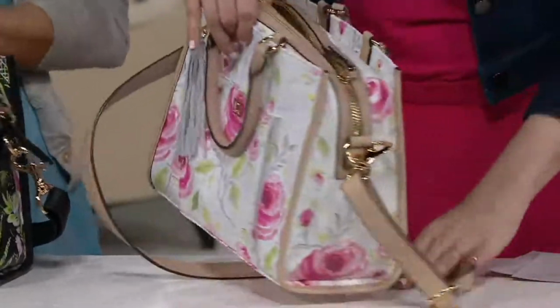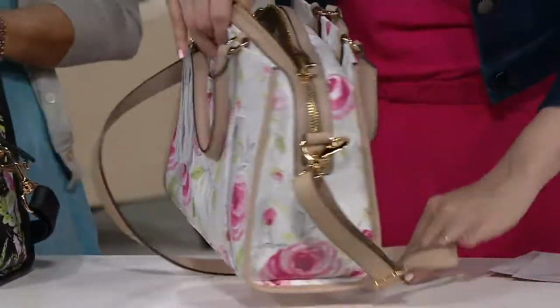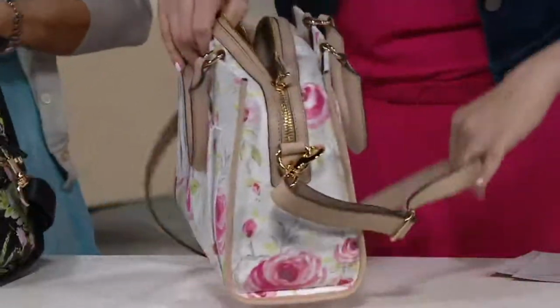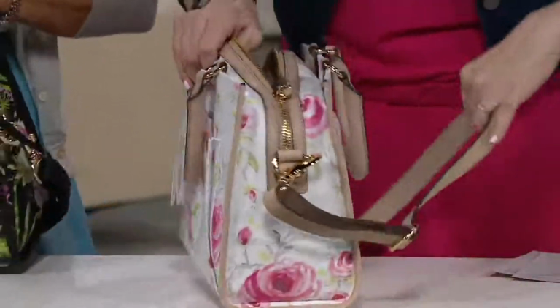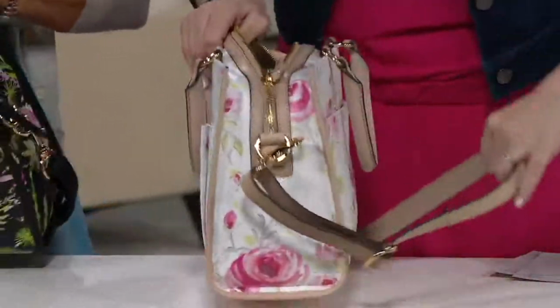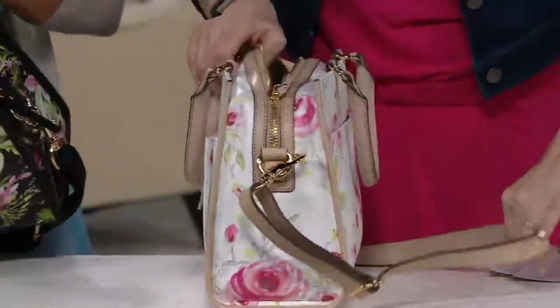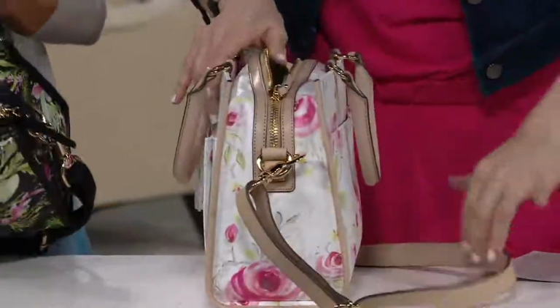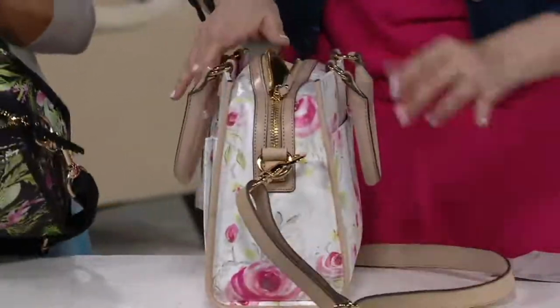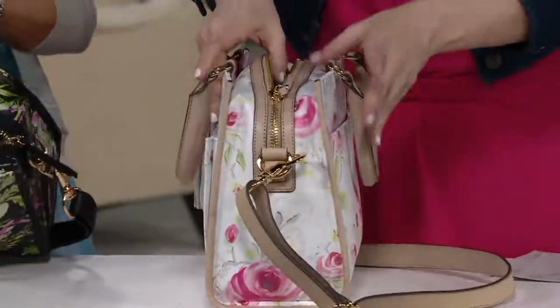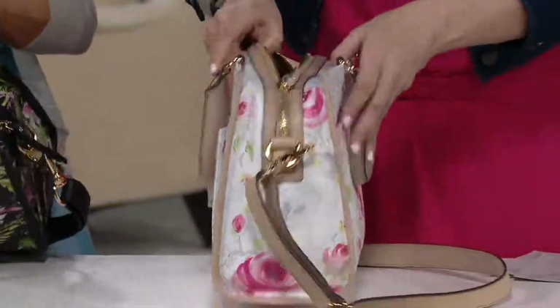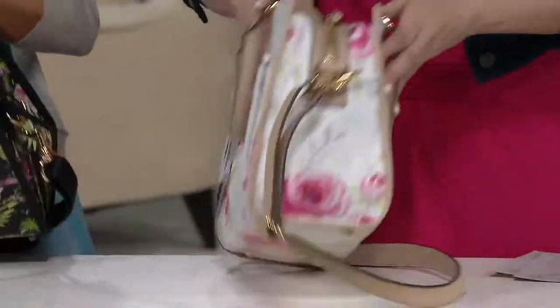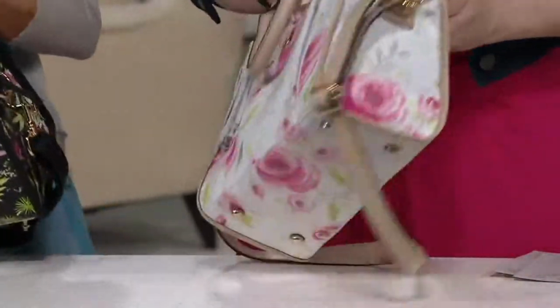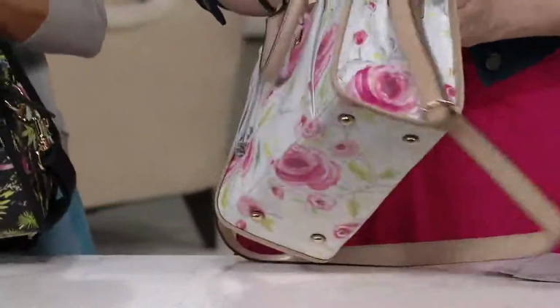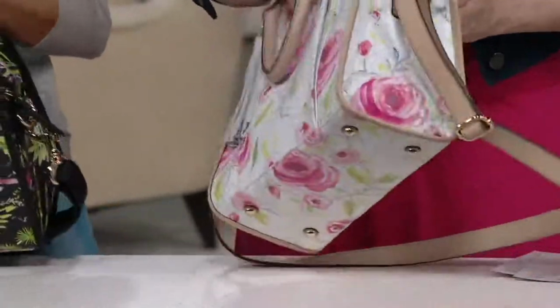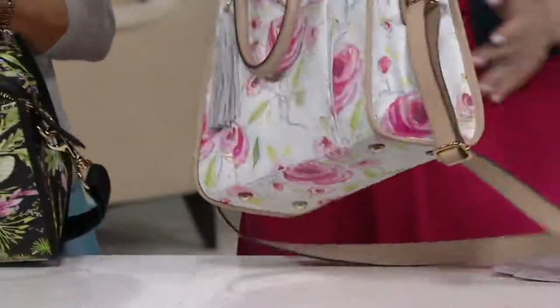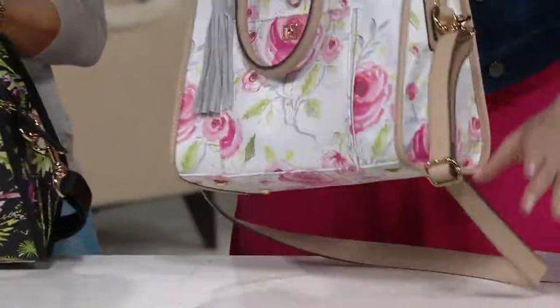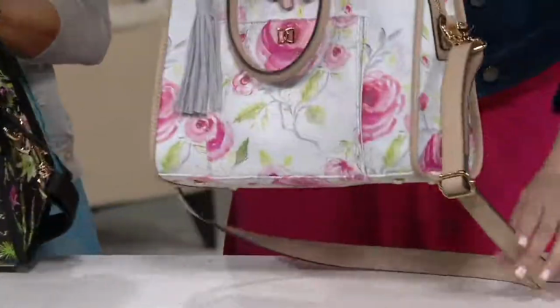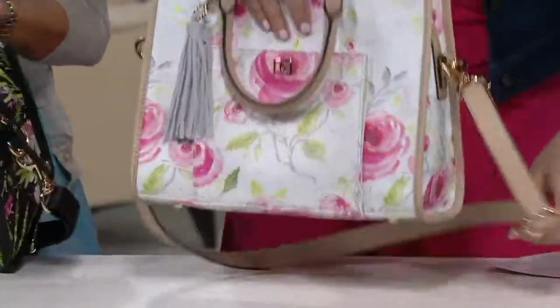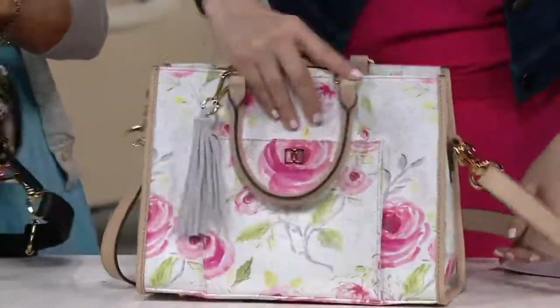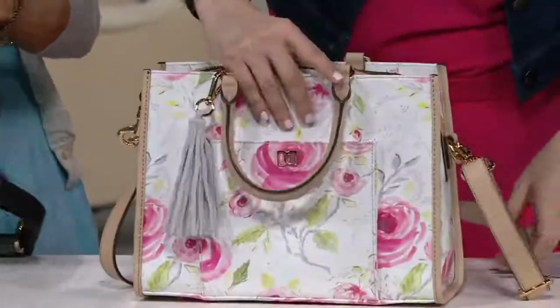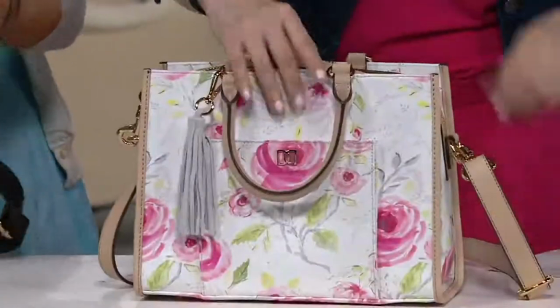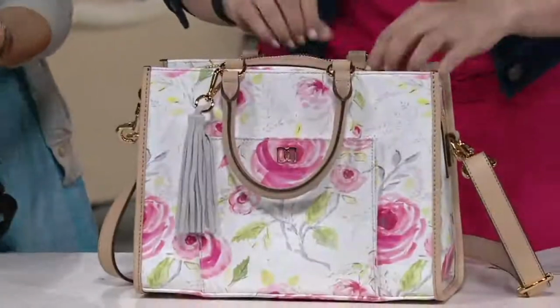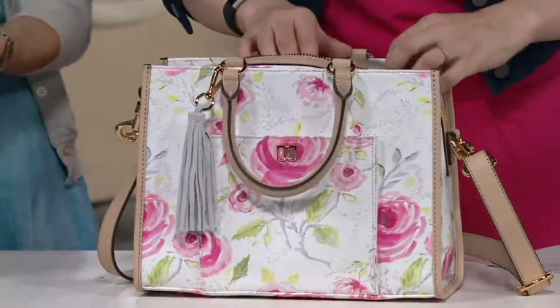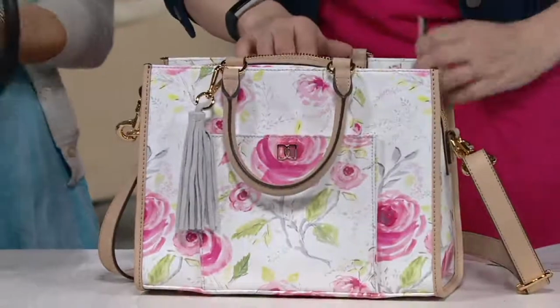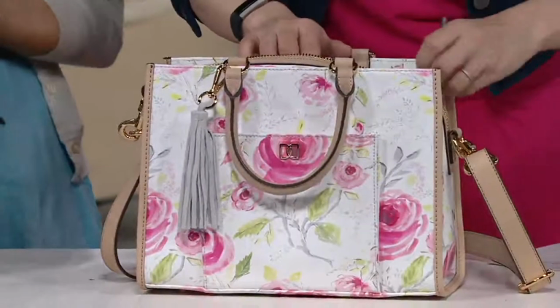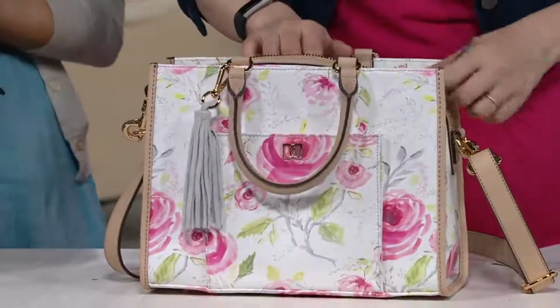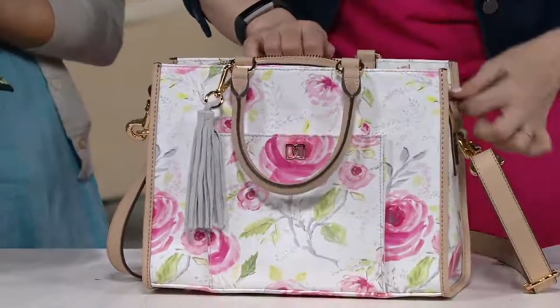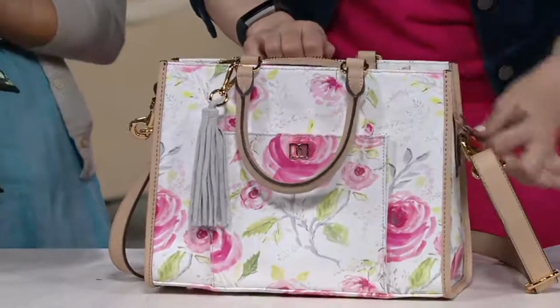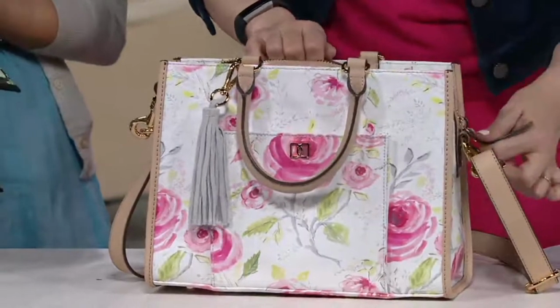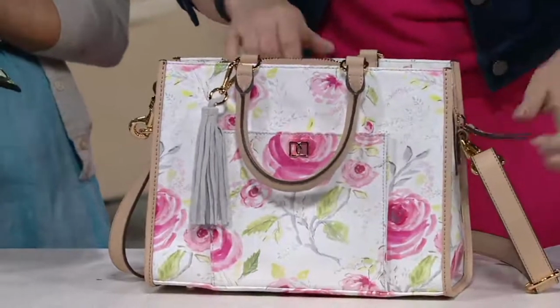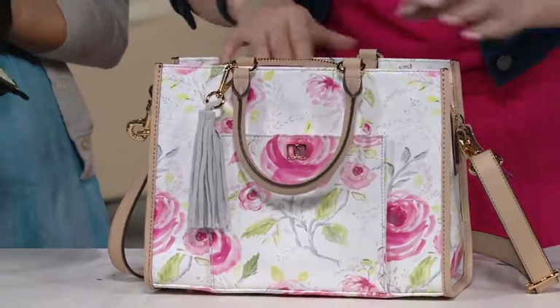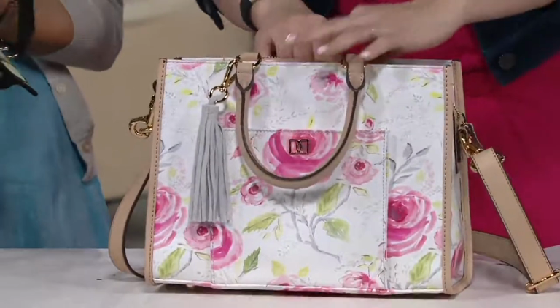Look at how this stands up on its own. It has feet on the bottom to protect it.